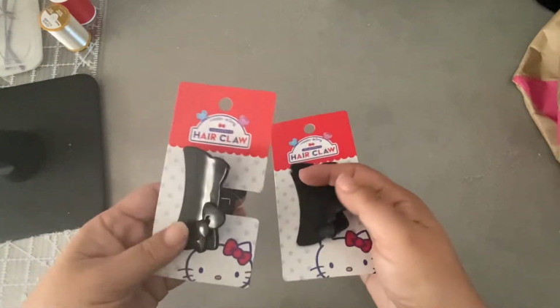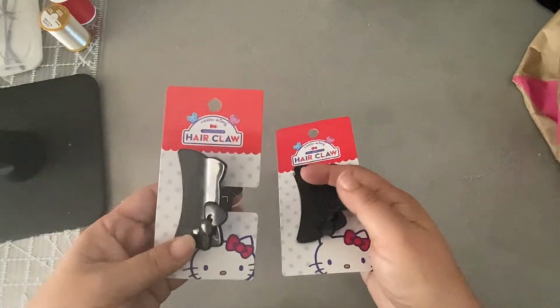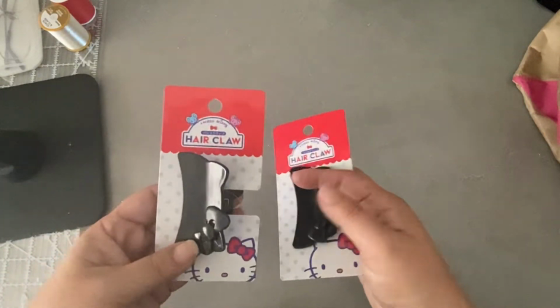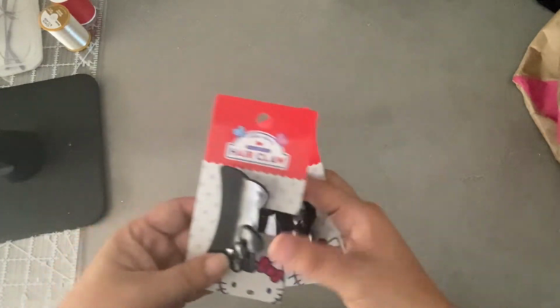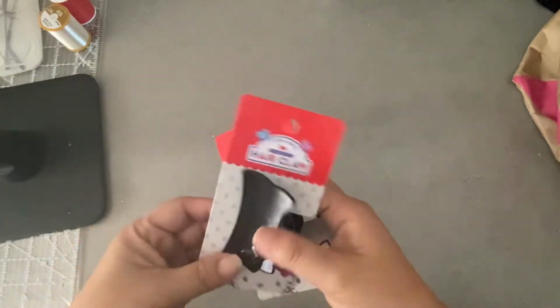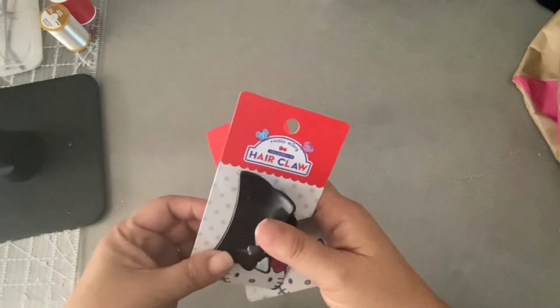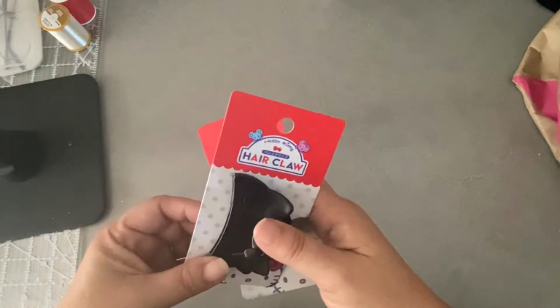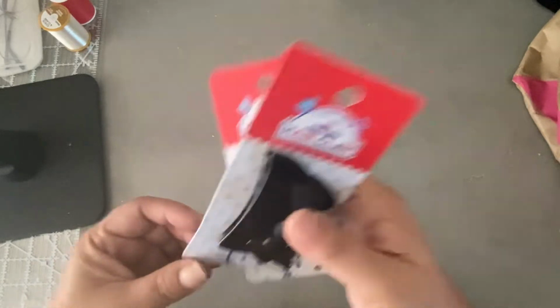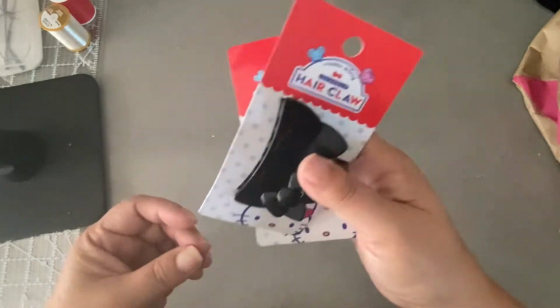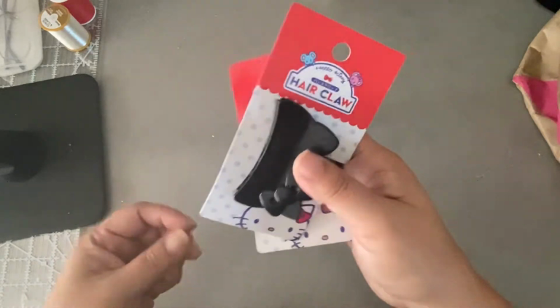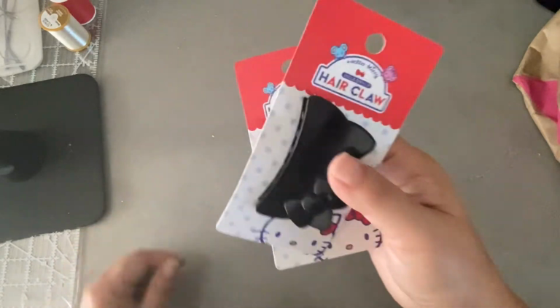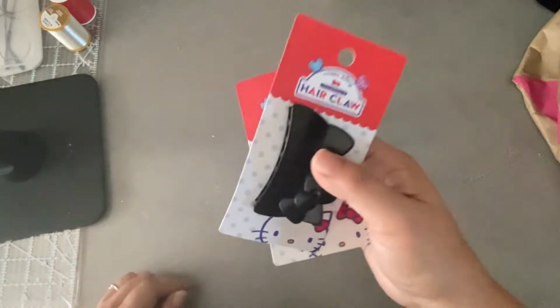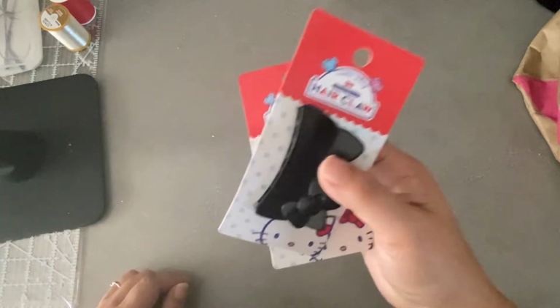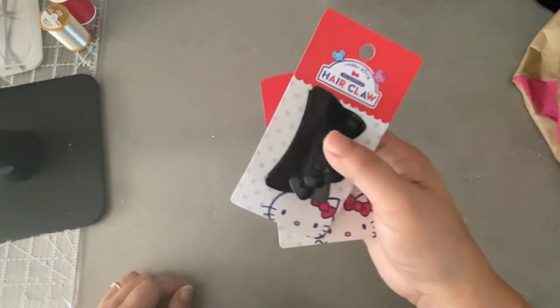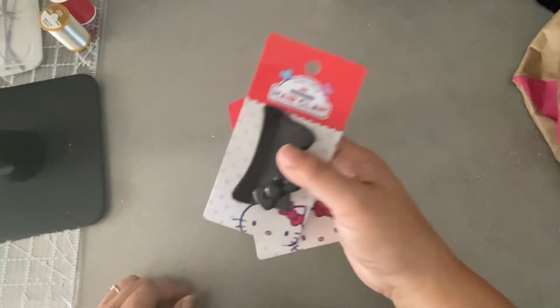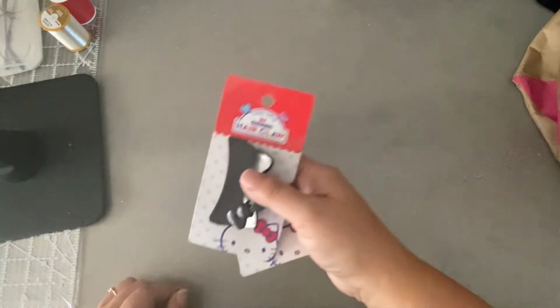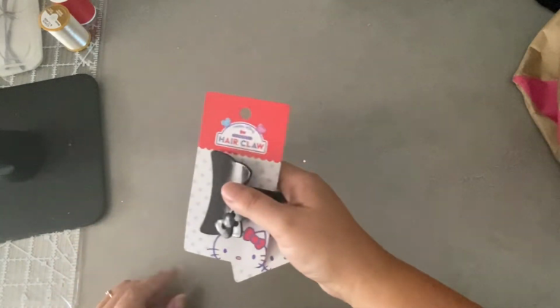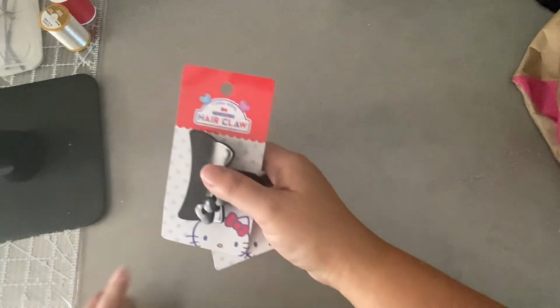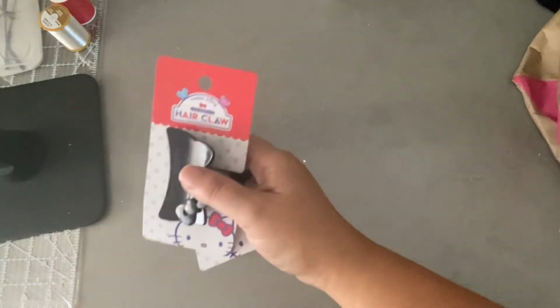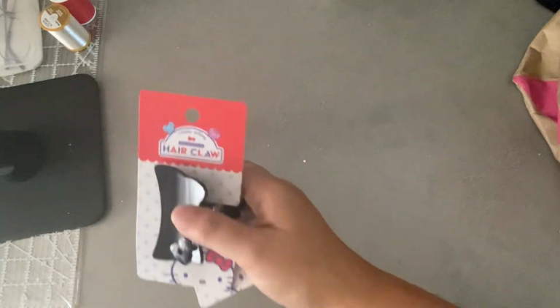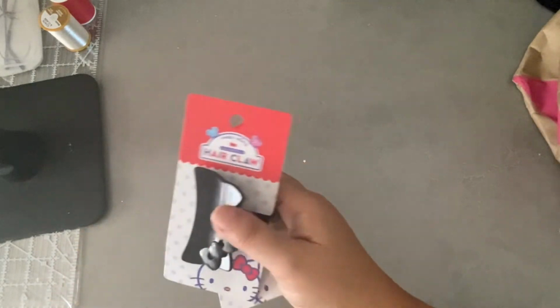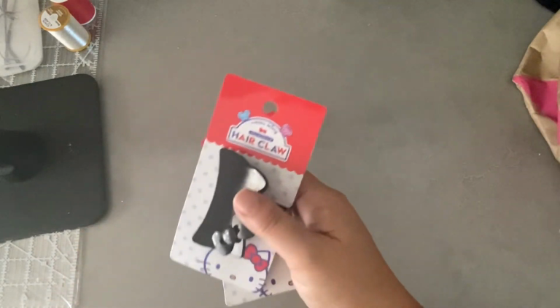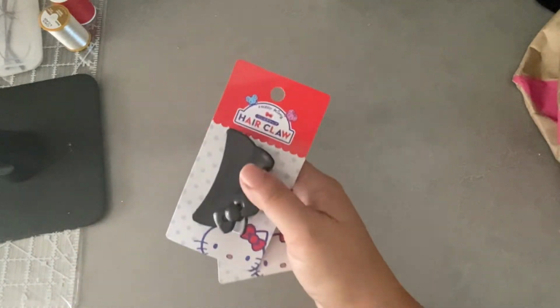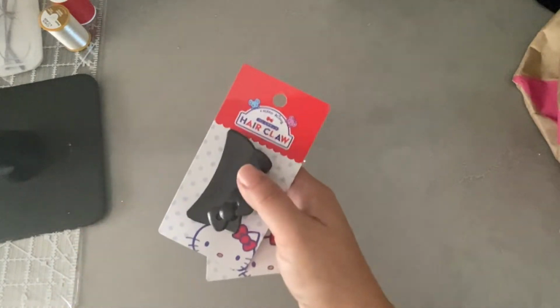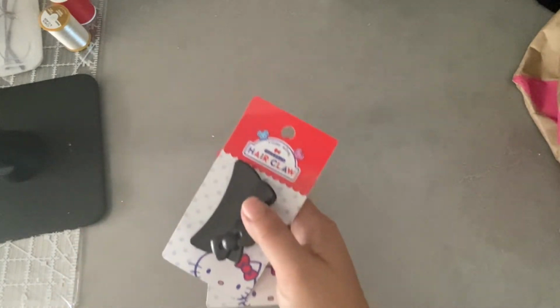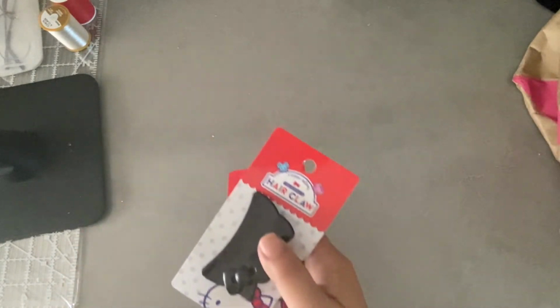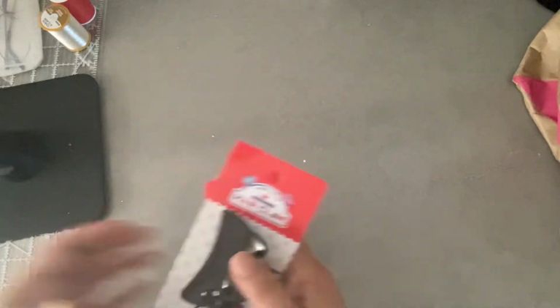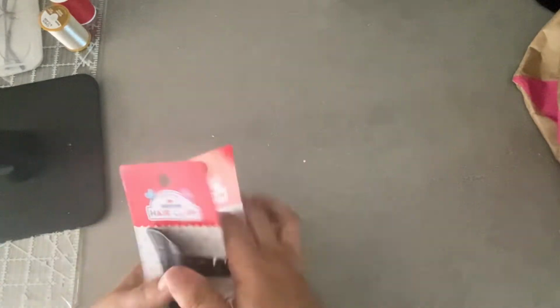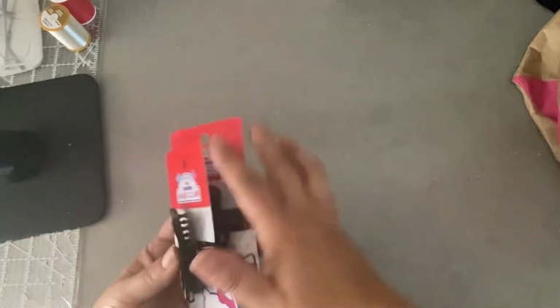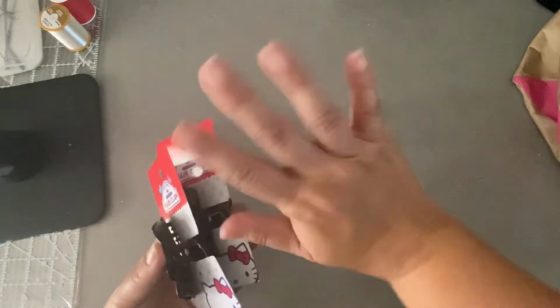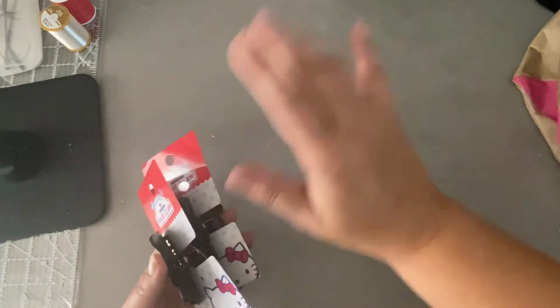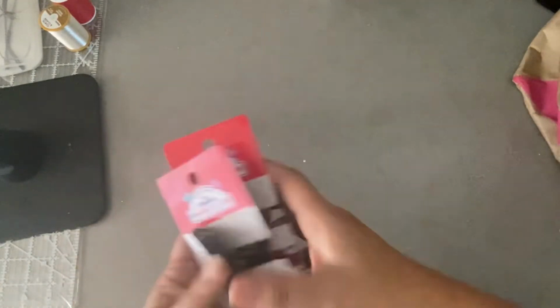Anyway, that is my Daiso Sanrio haul from LA. I have one more haul that I need to film, so I'll see you guys in the next video — bye!